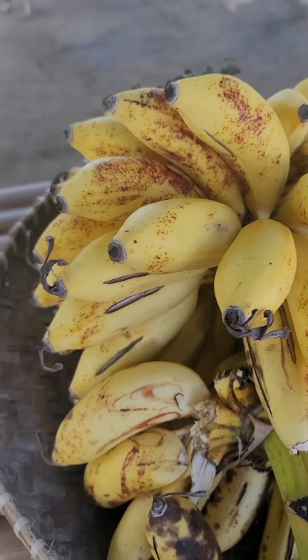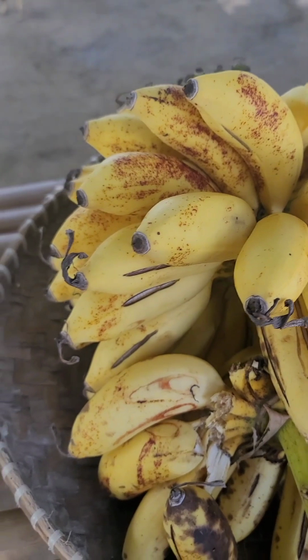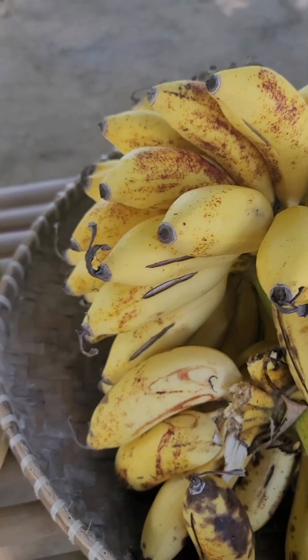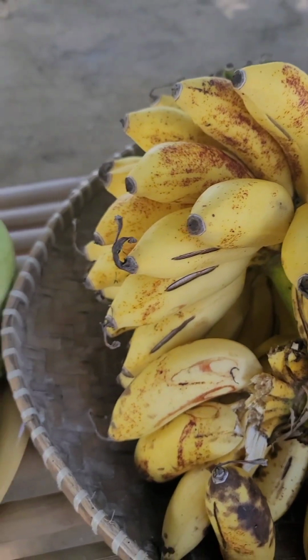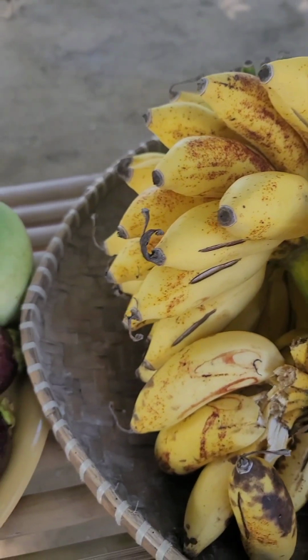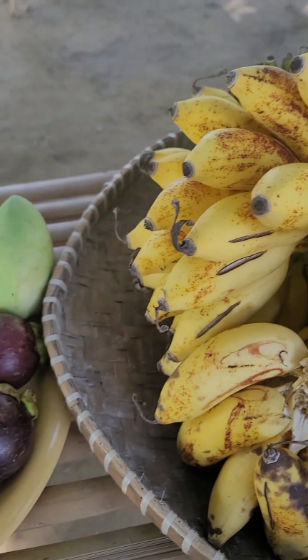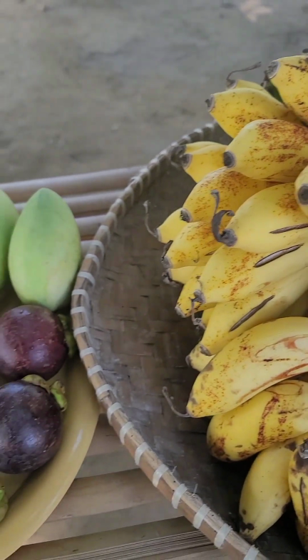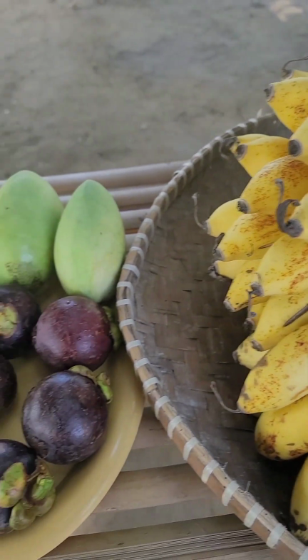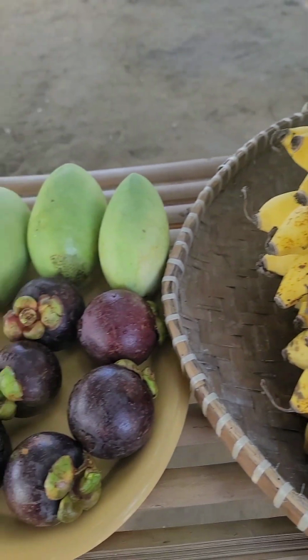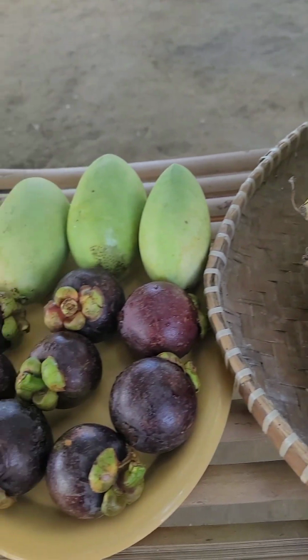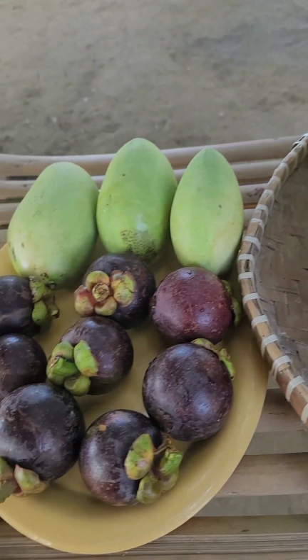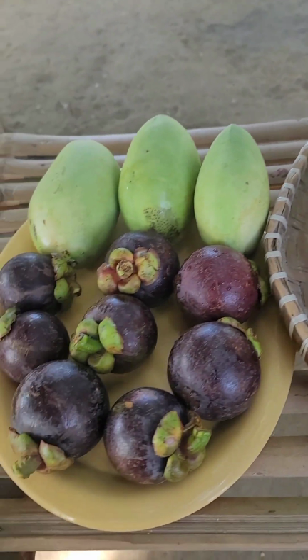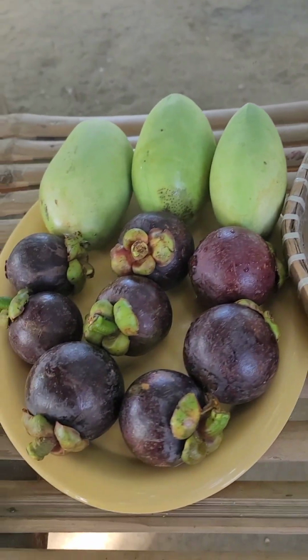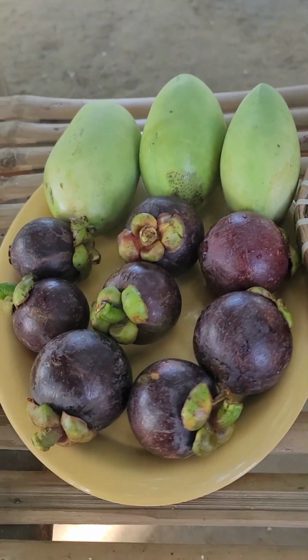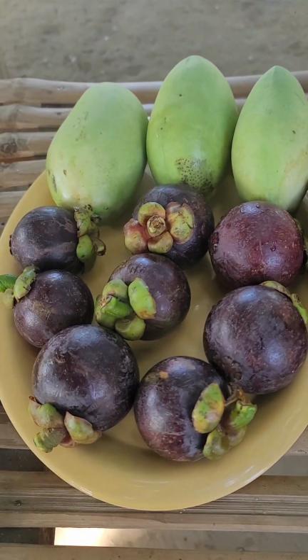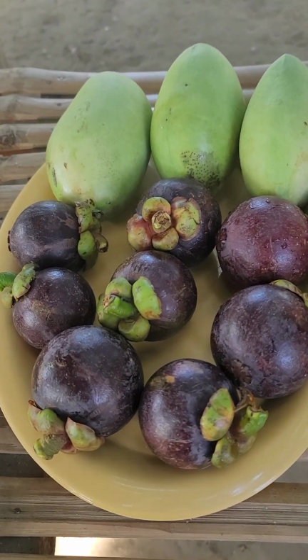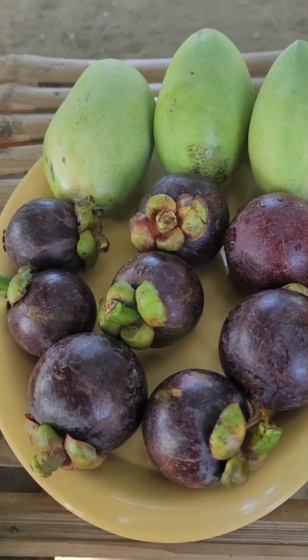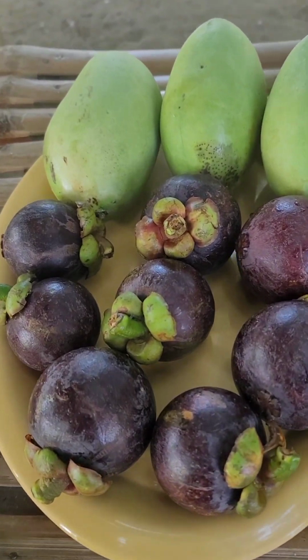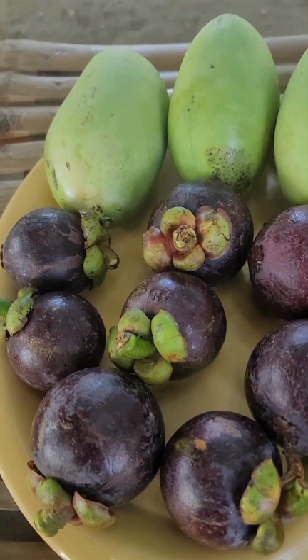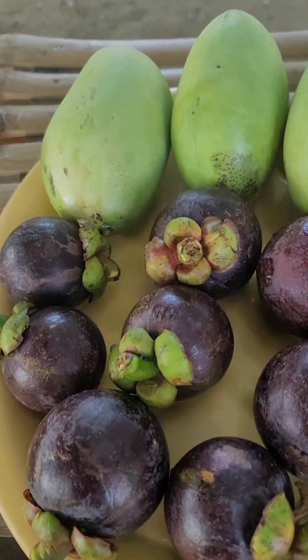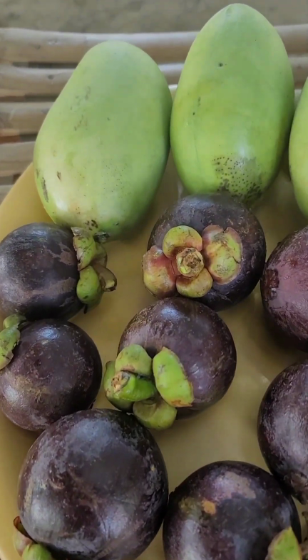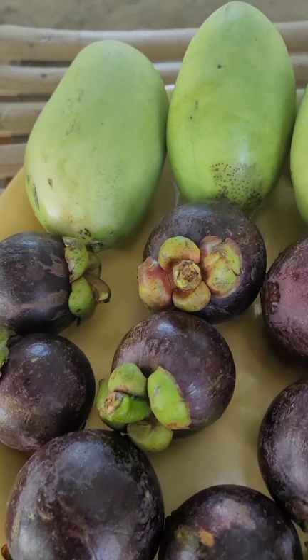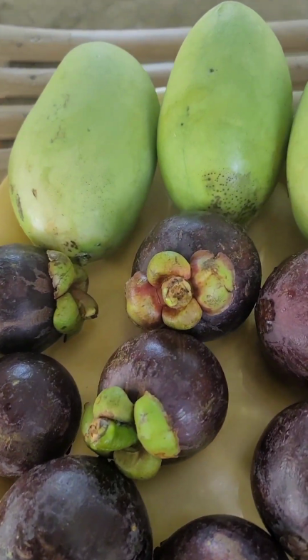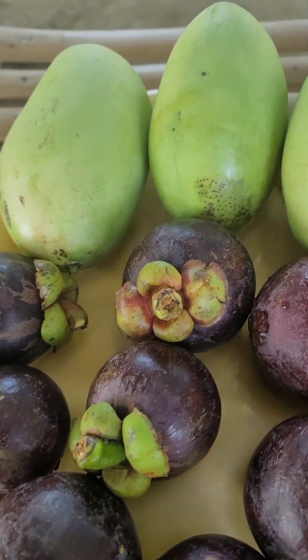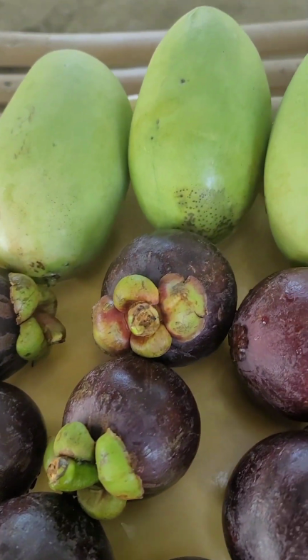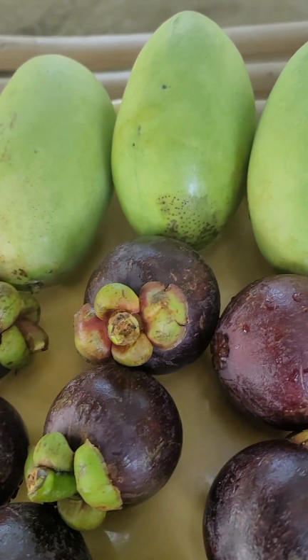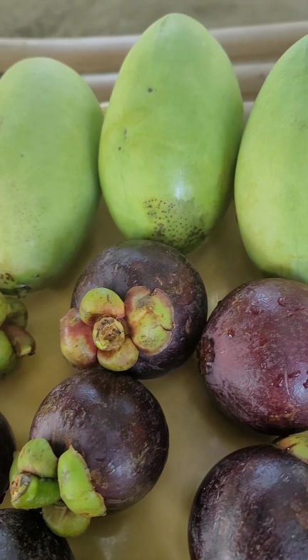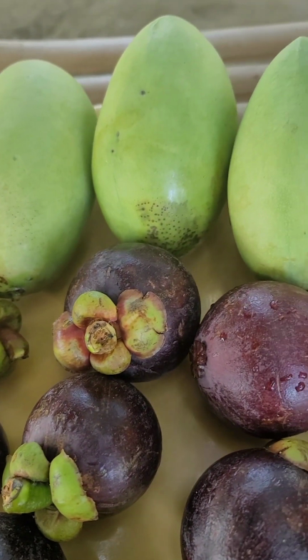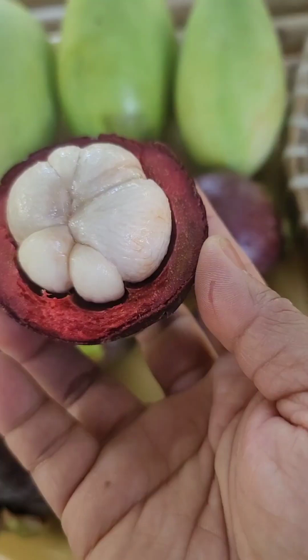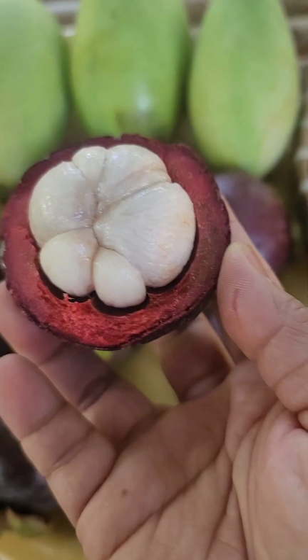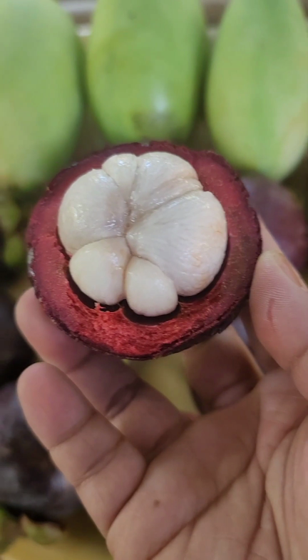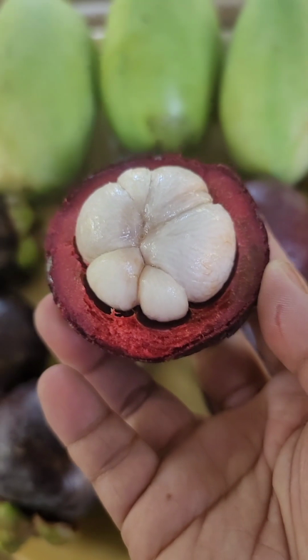This is the compilation of my vacation in the Philippines. Welcome to my country!